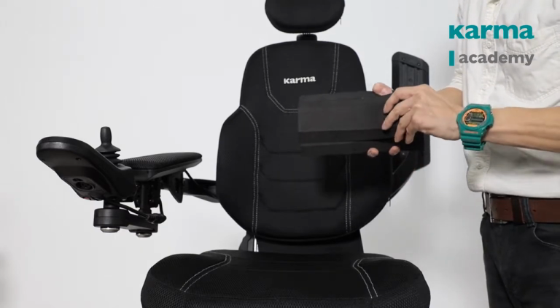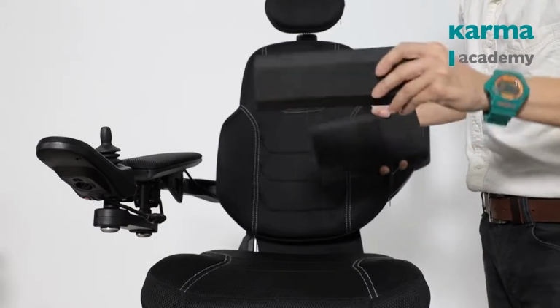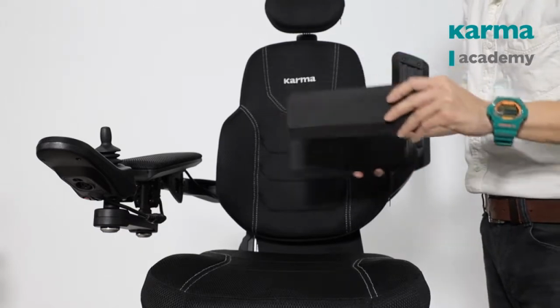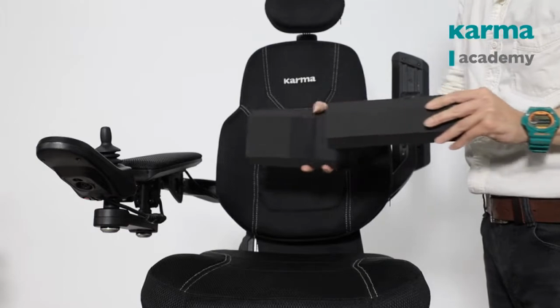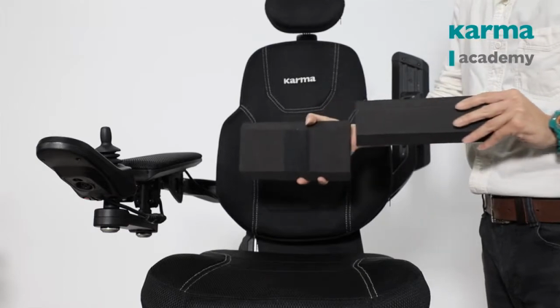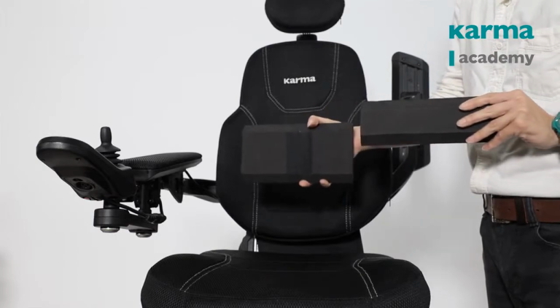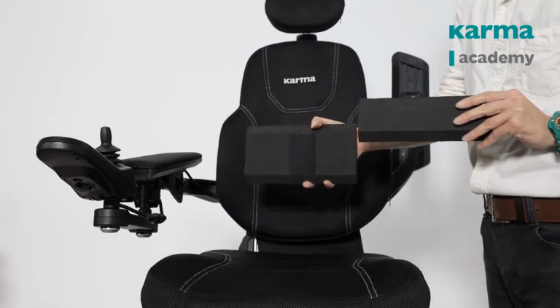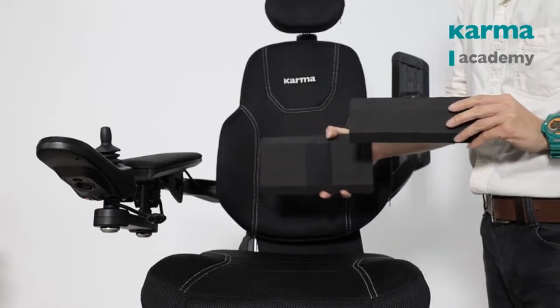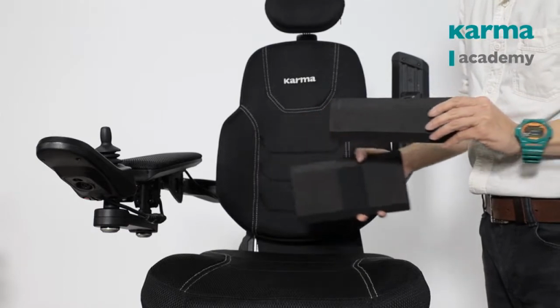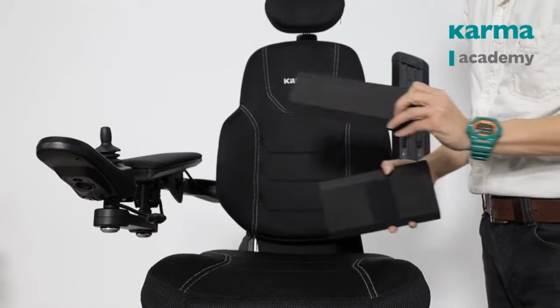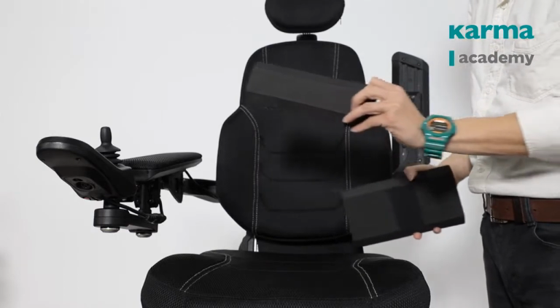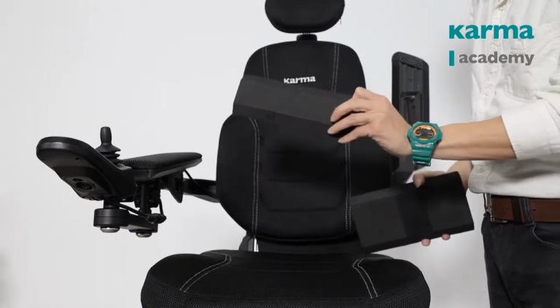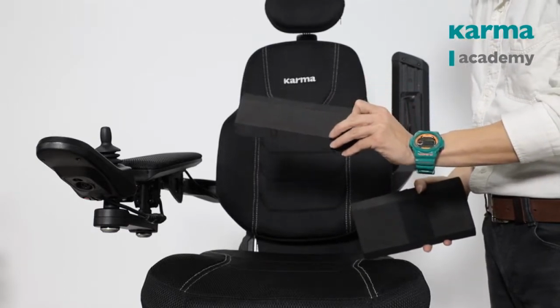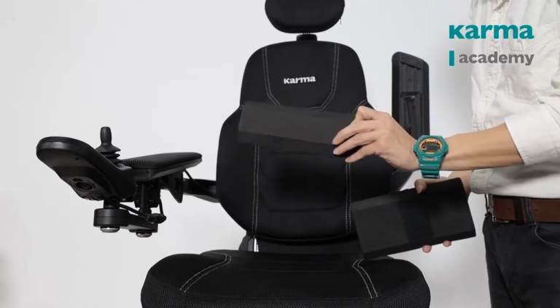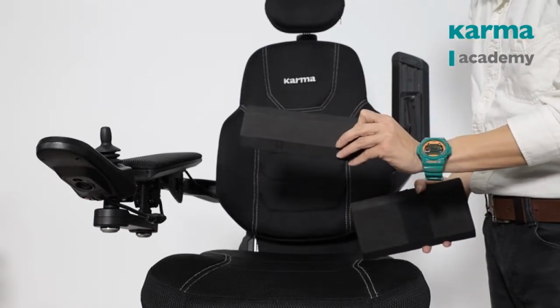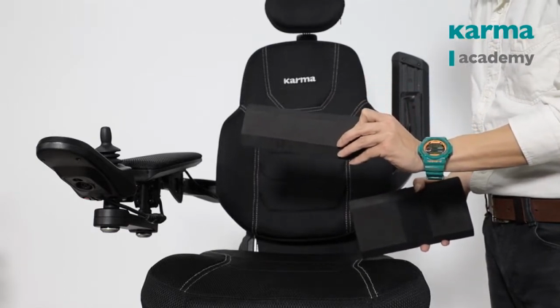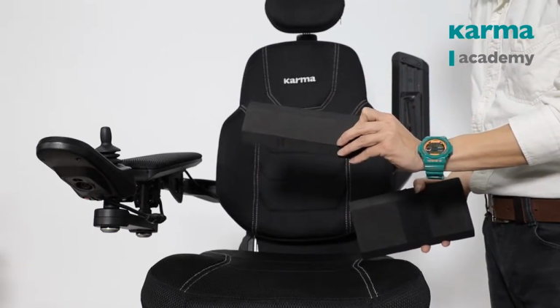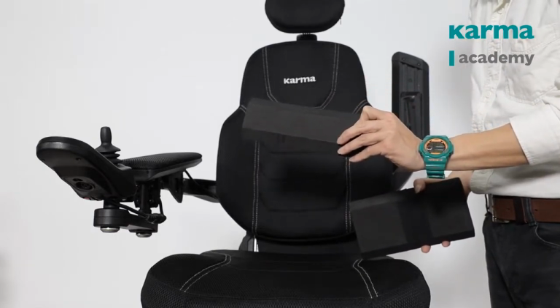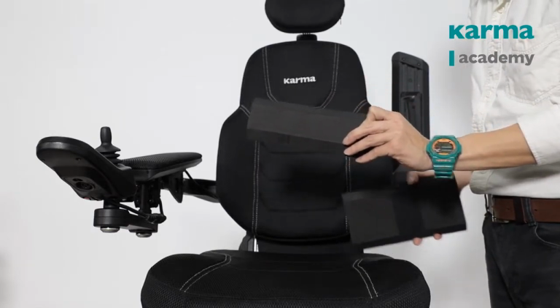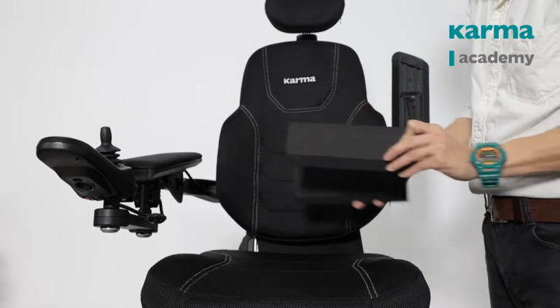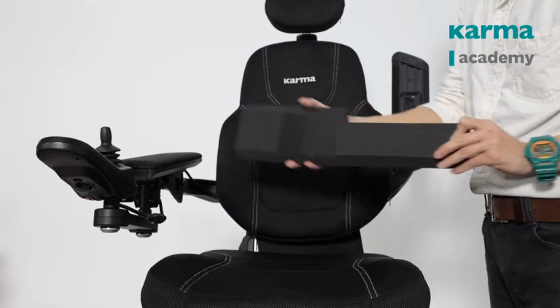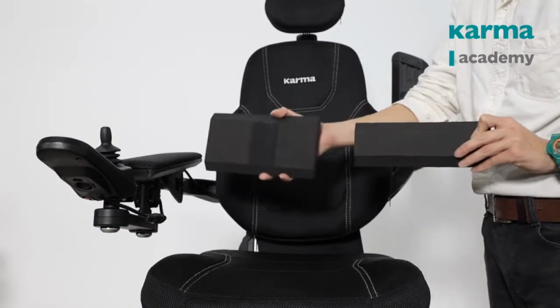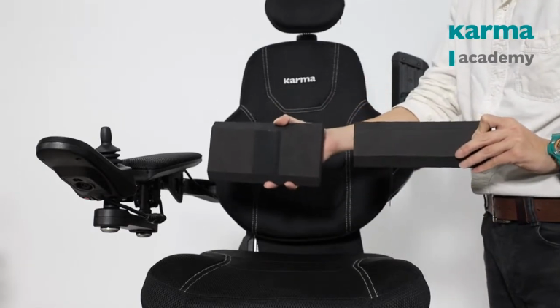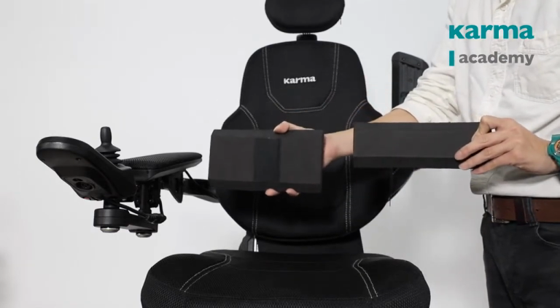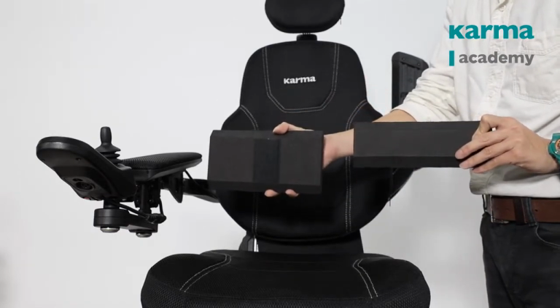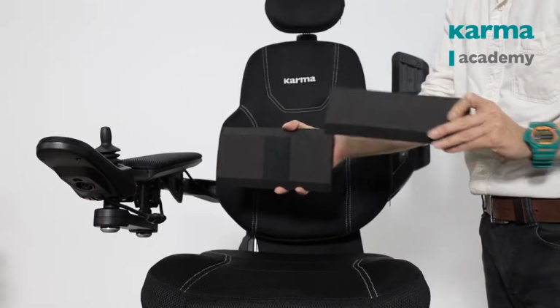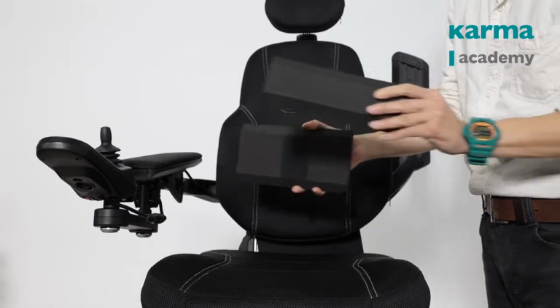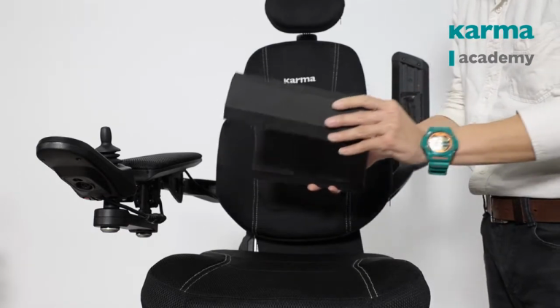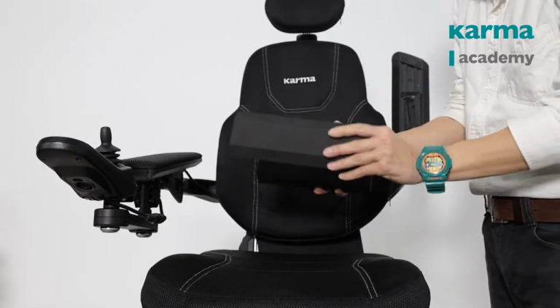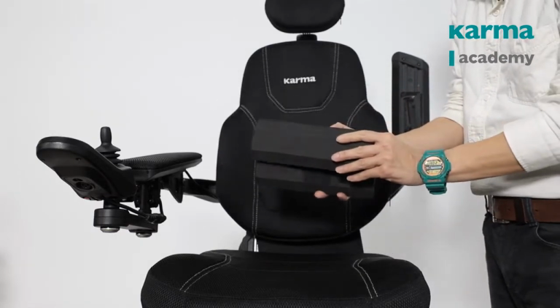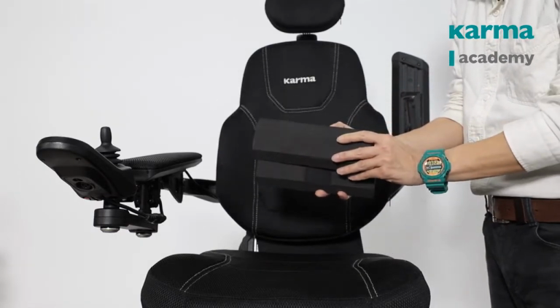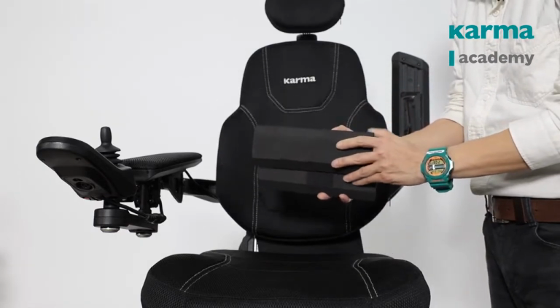The support includes two pieces. You can use either one of them or combine them together.